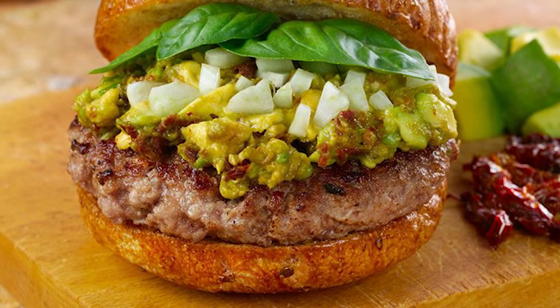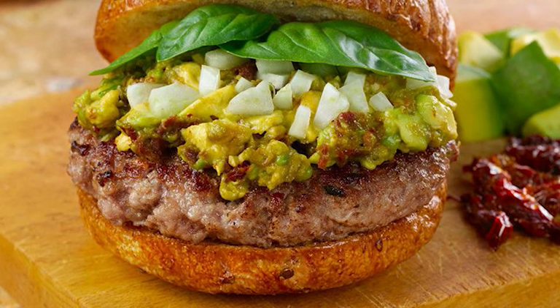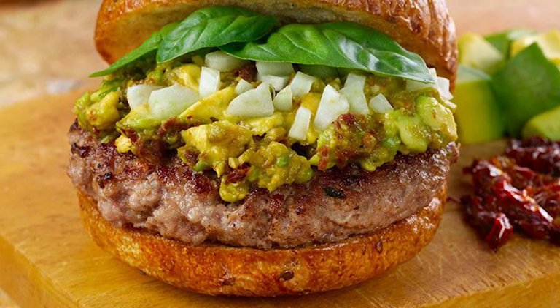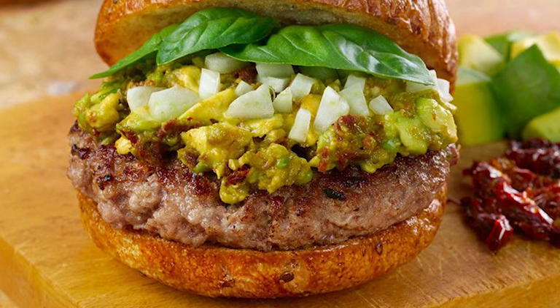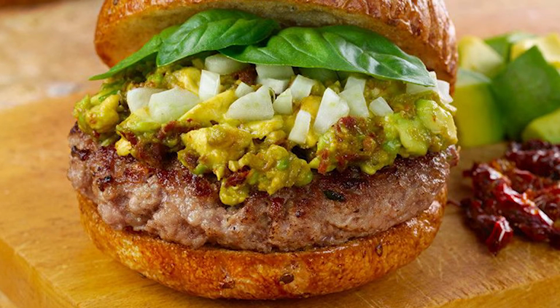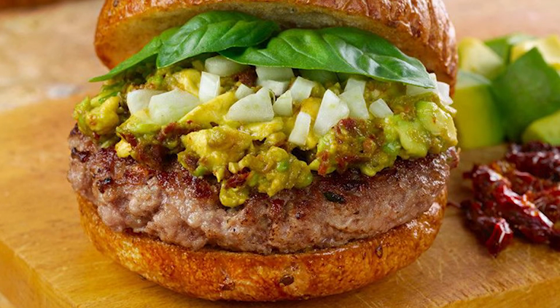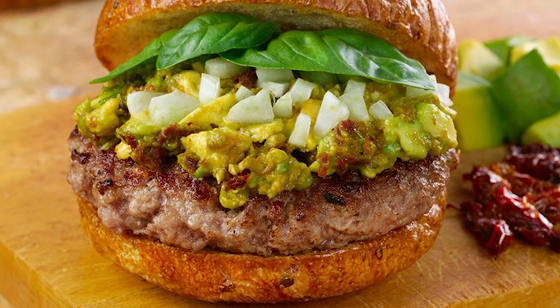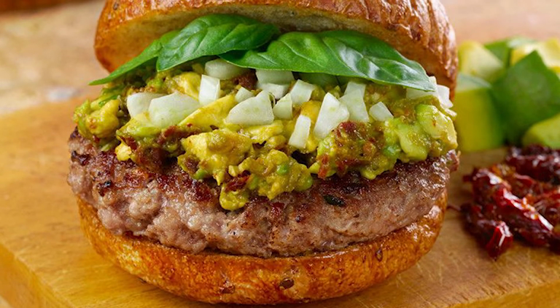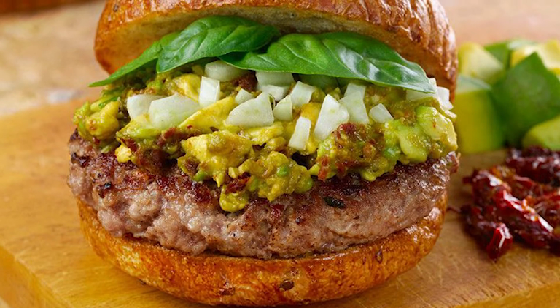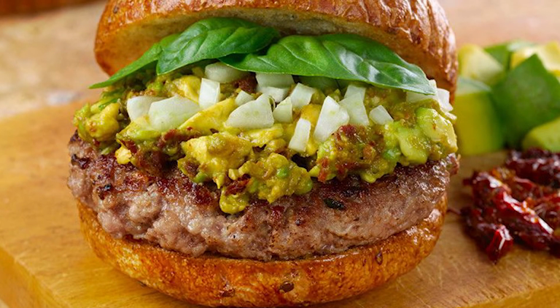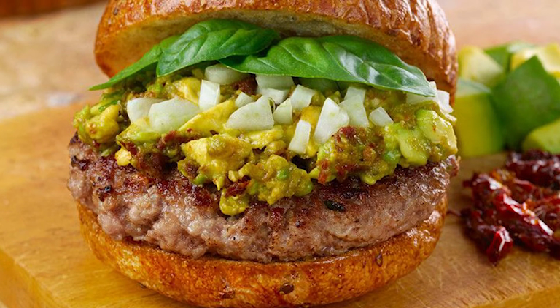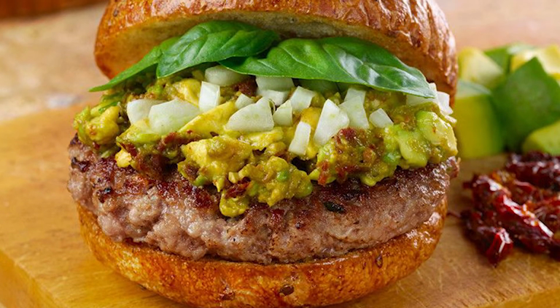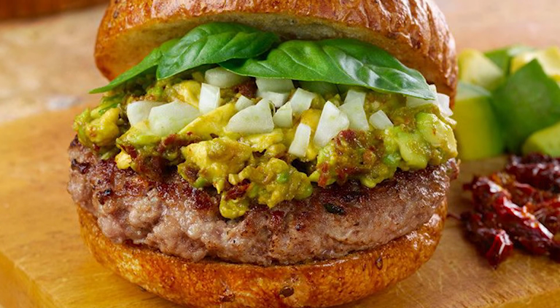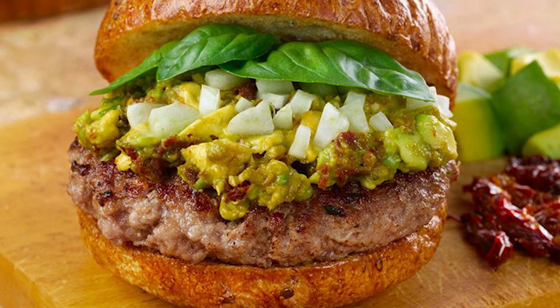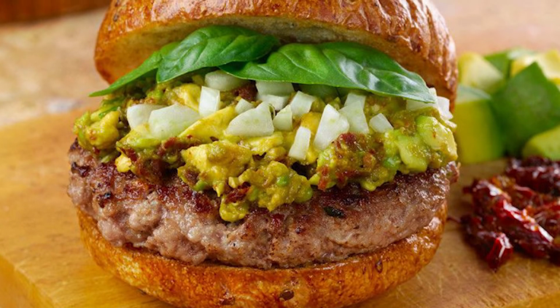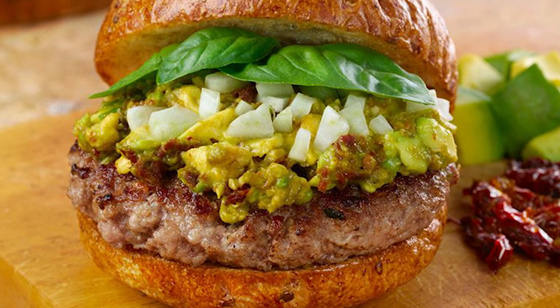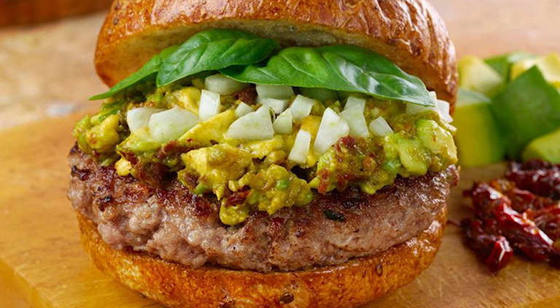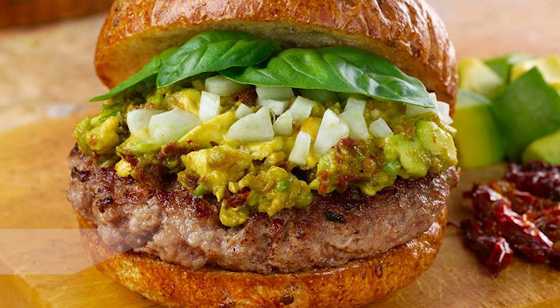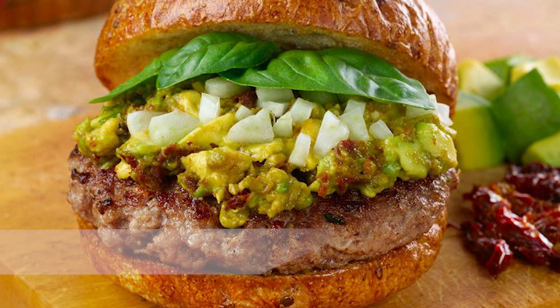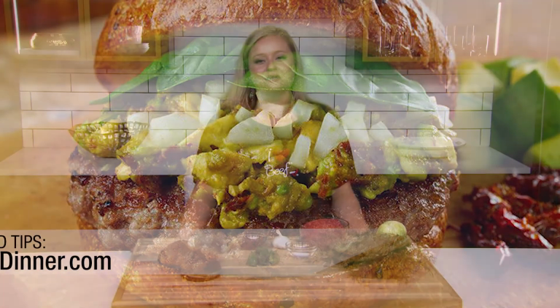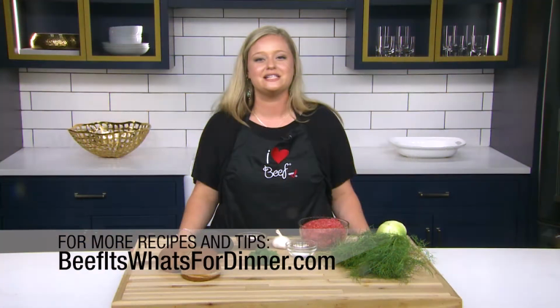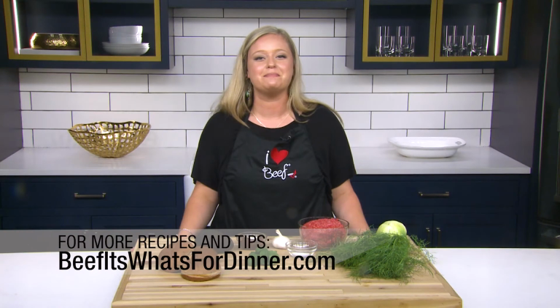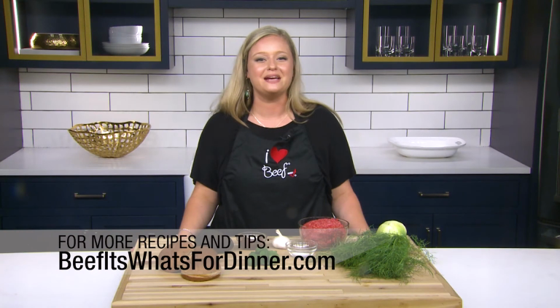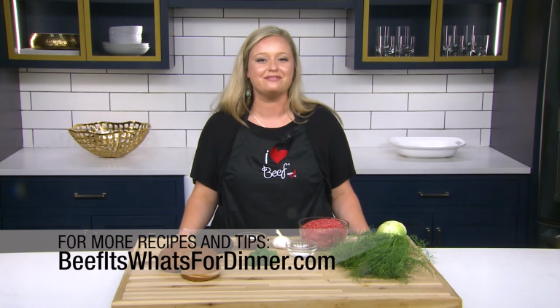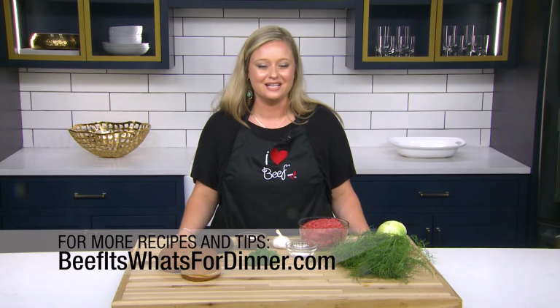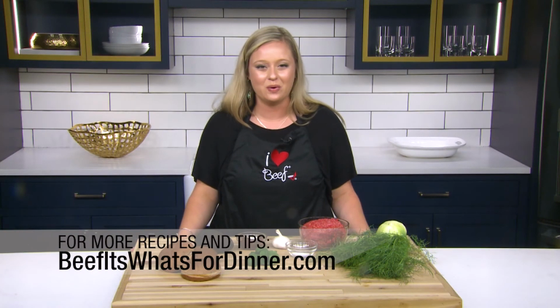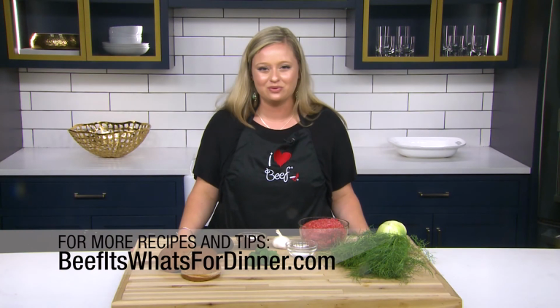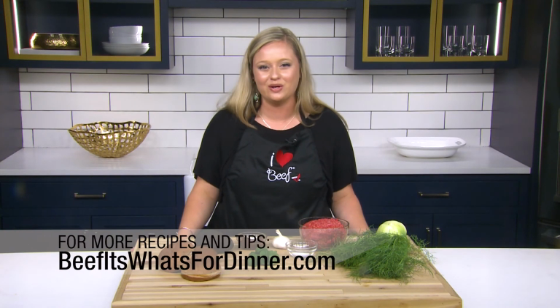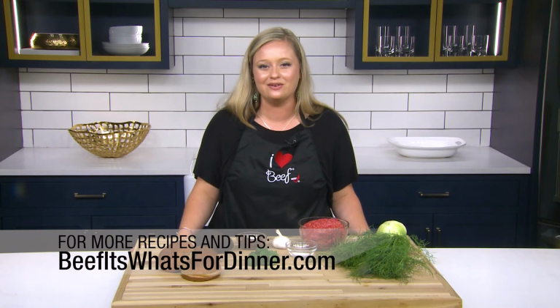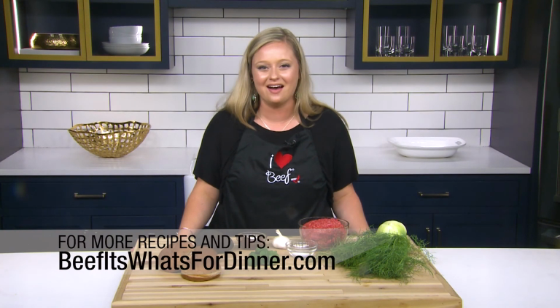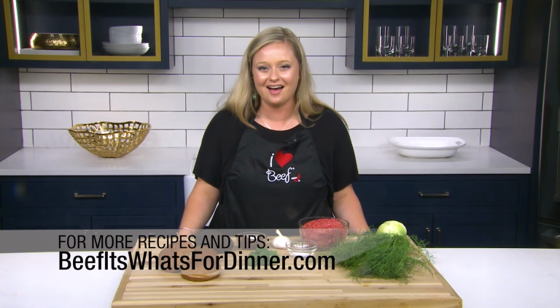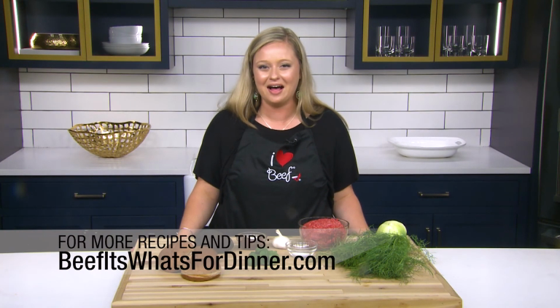Plus, it takes just 30 minutes to prepare. For more recipes and tips, visit beefitswhatsfordinner.com.